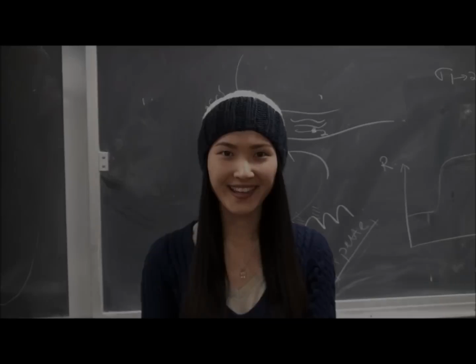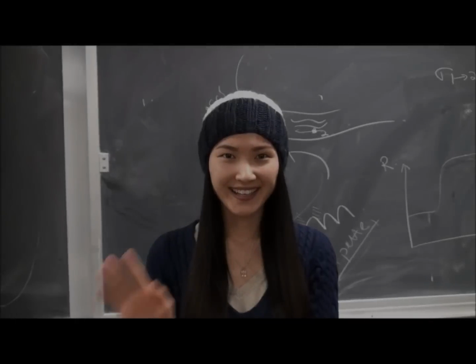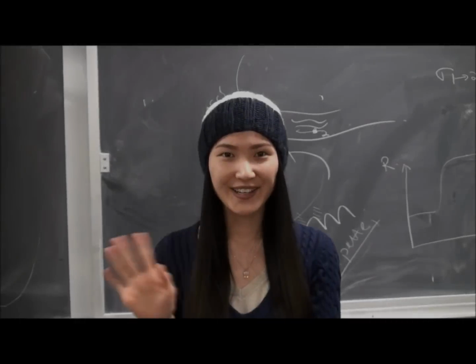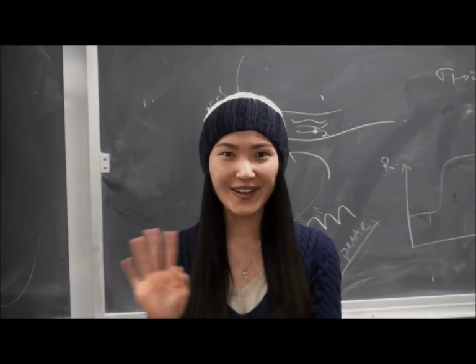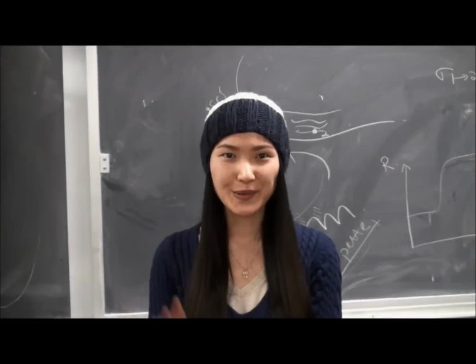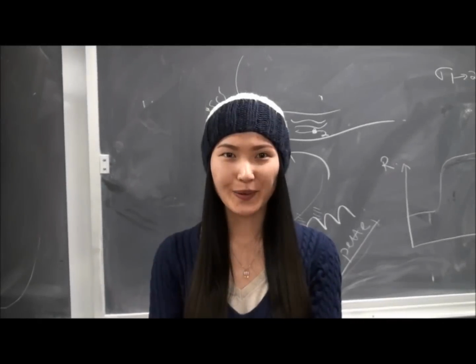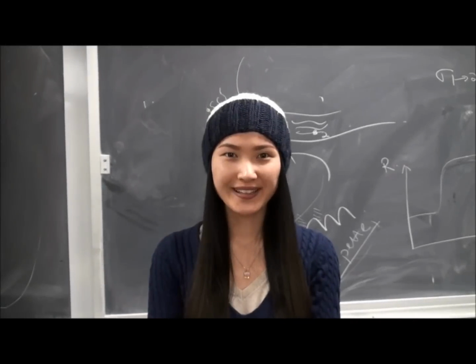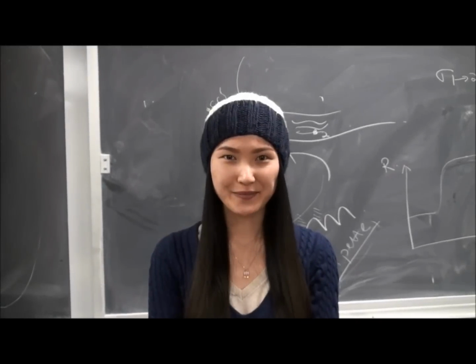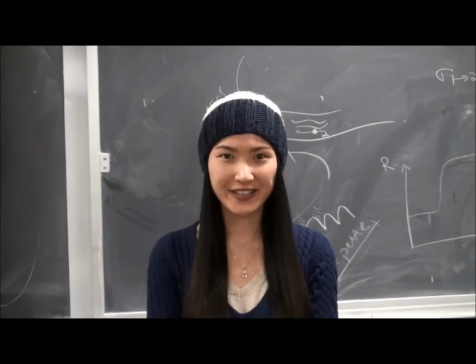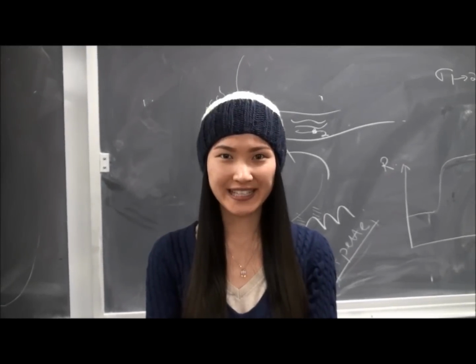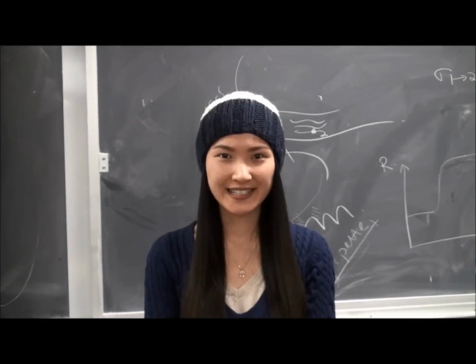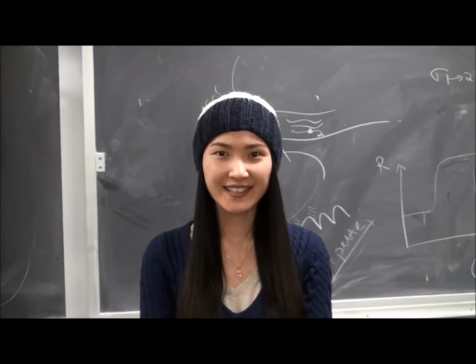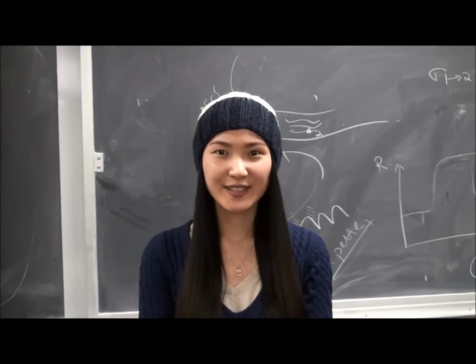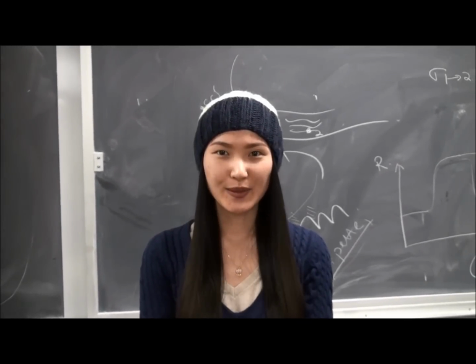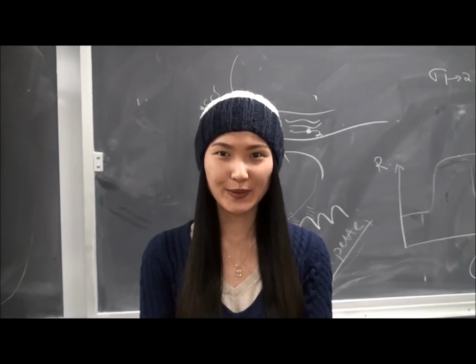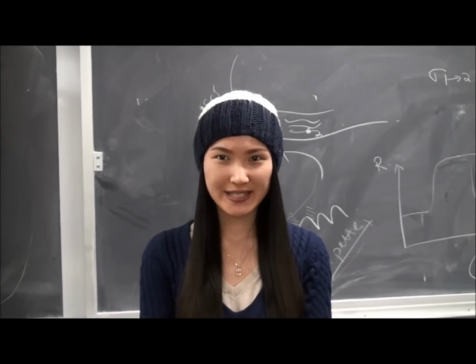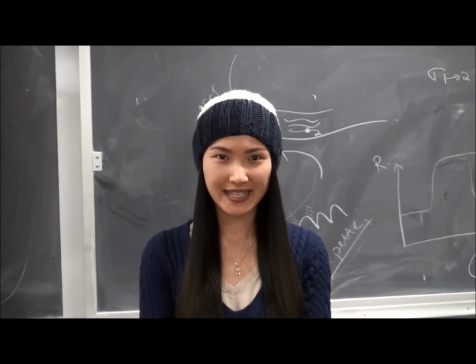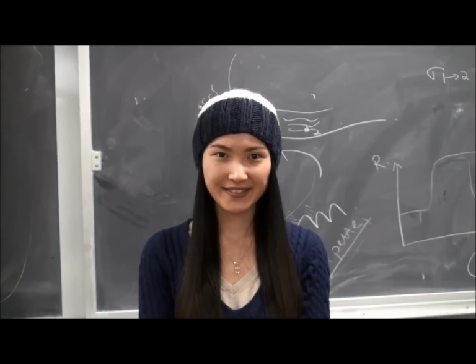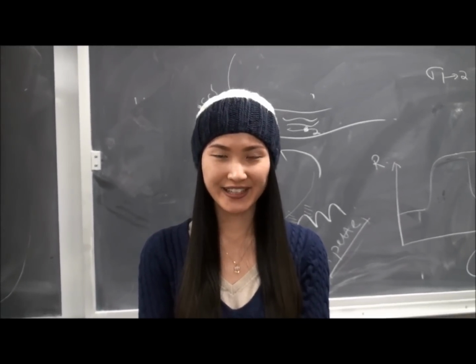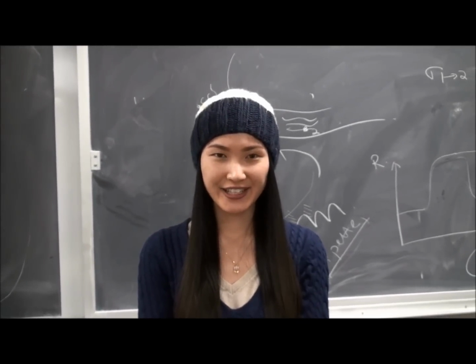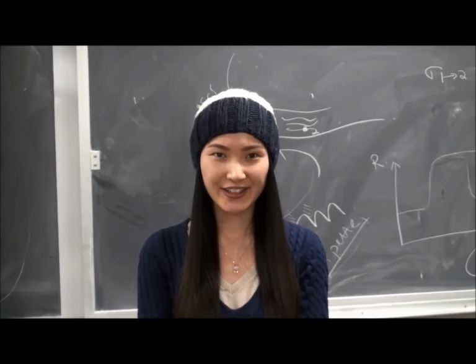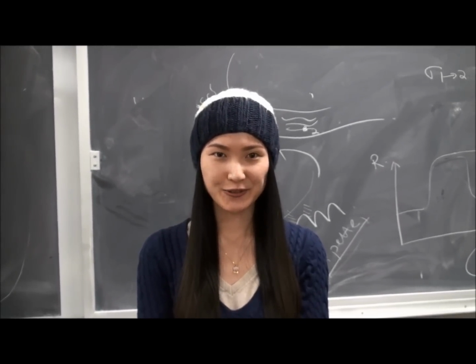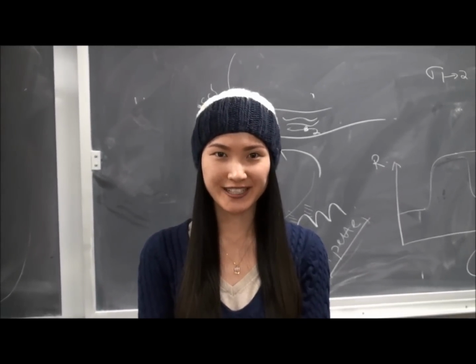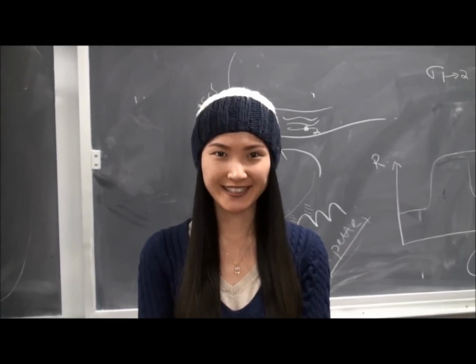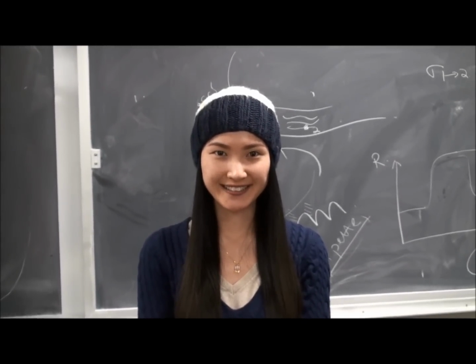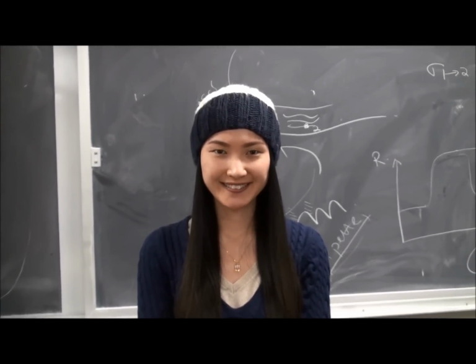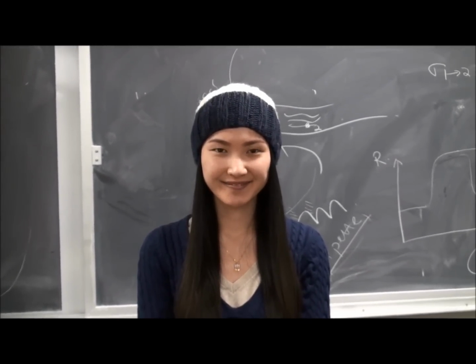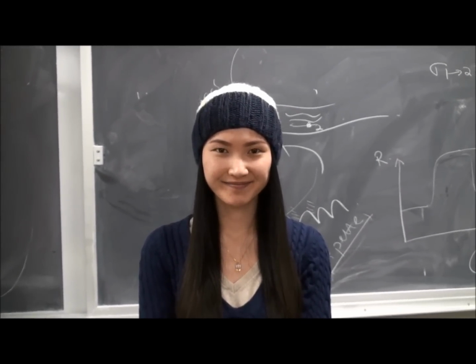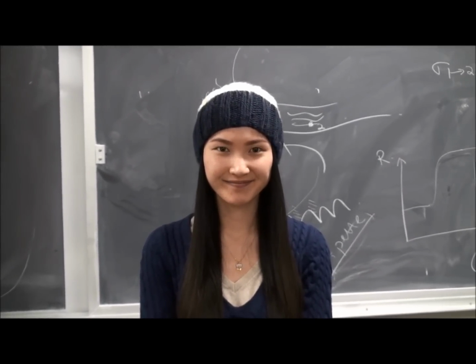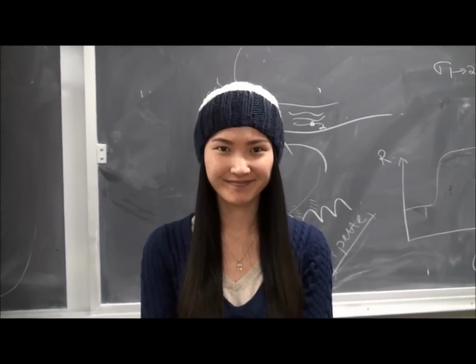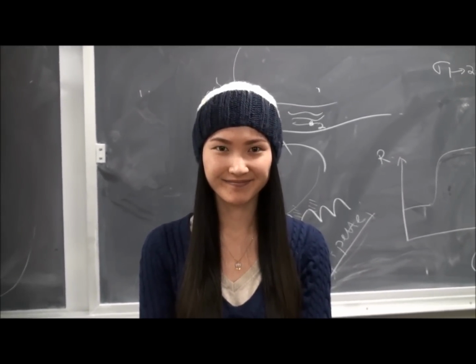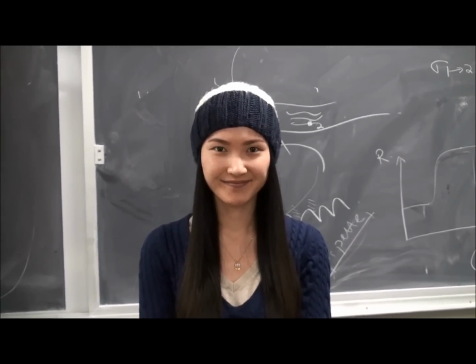Hello, everyone. I'm Vicky. The one who's taking the video is Roh Chen. Hello, everyone.